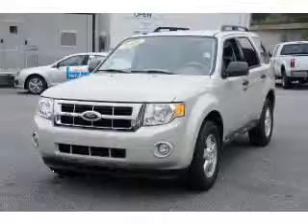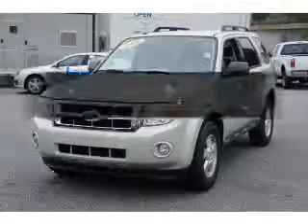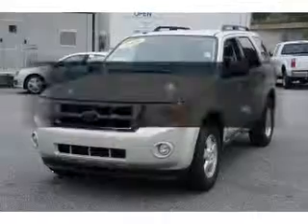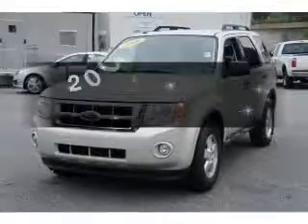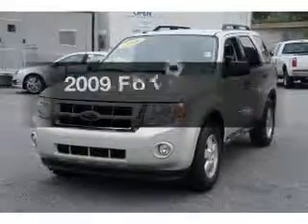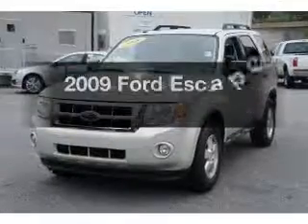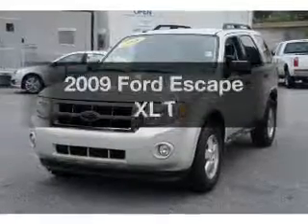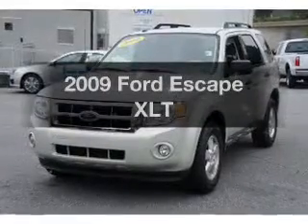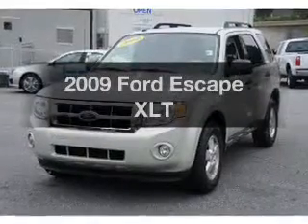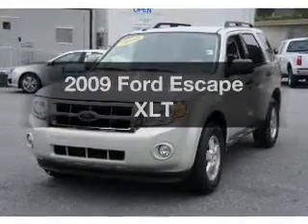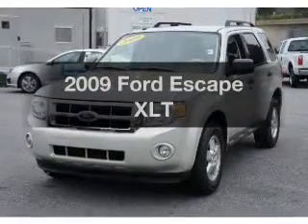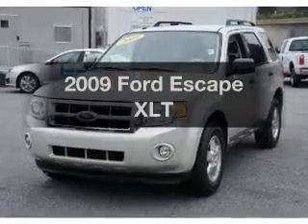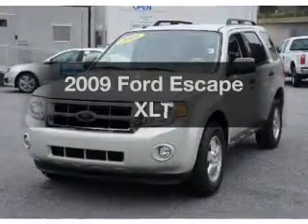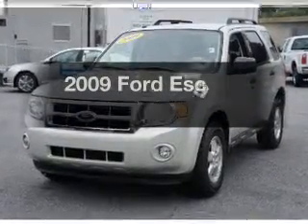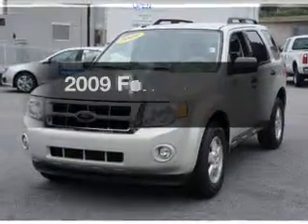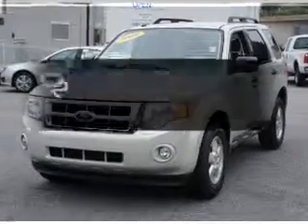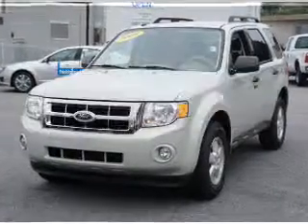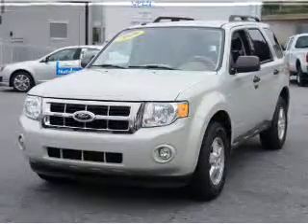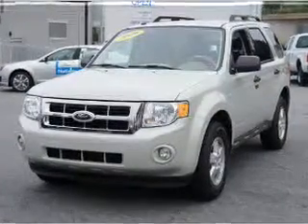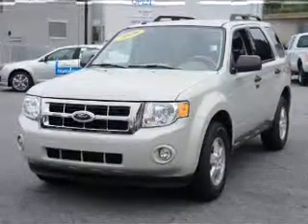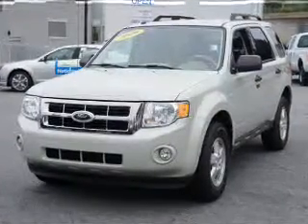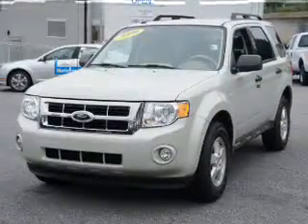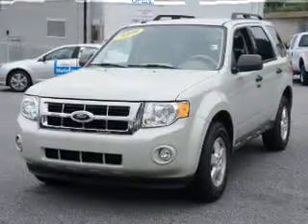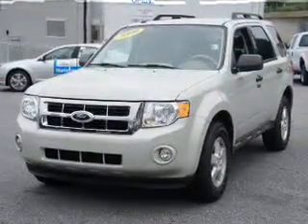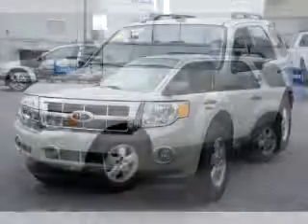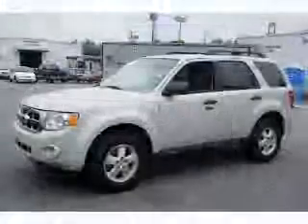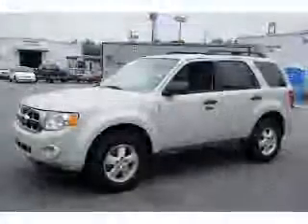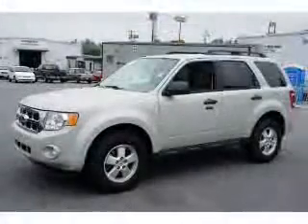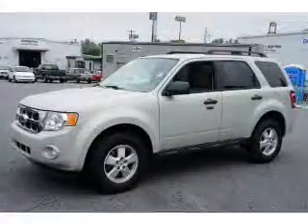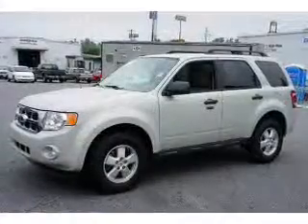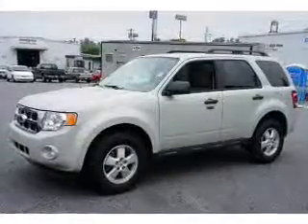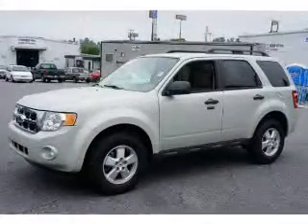Get noticed in this 2009 Ford Escape. Travel the roads in style and comfort in this great vehicle.